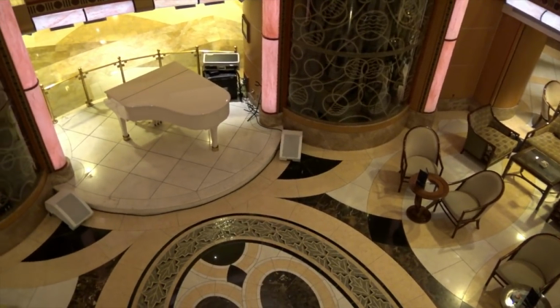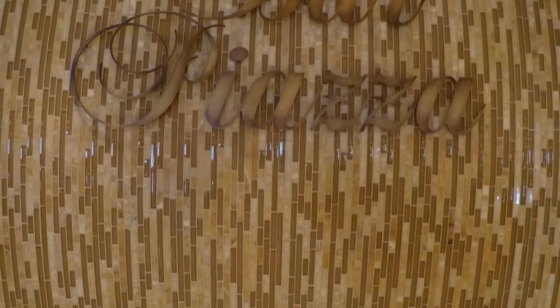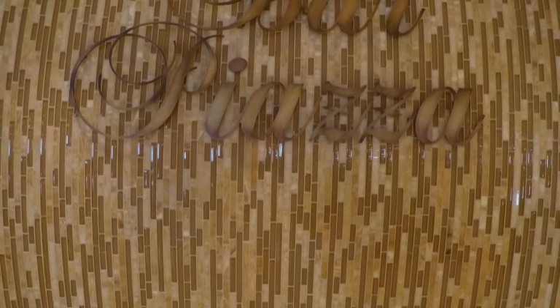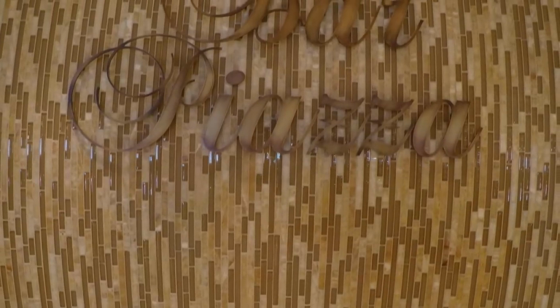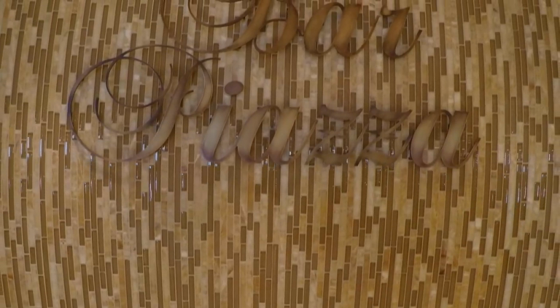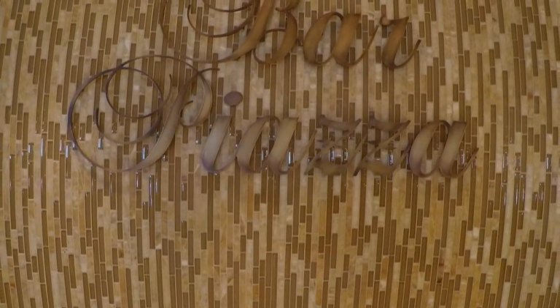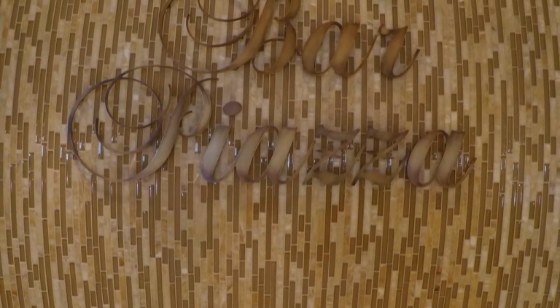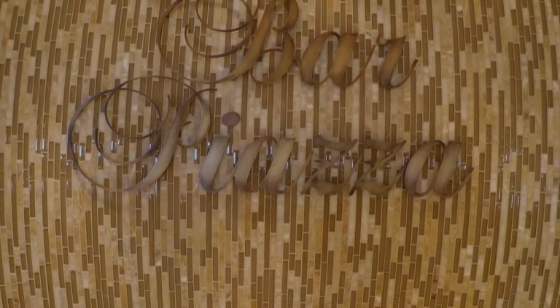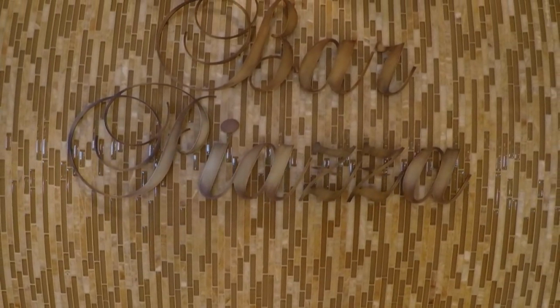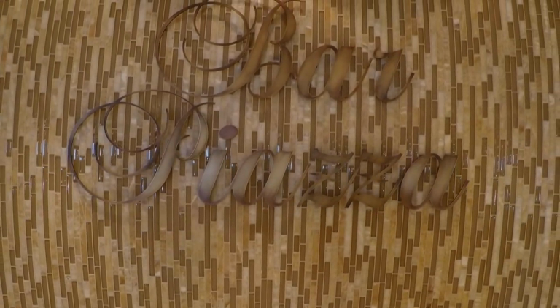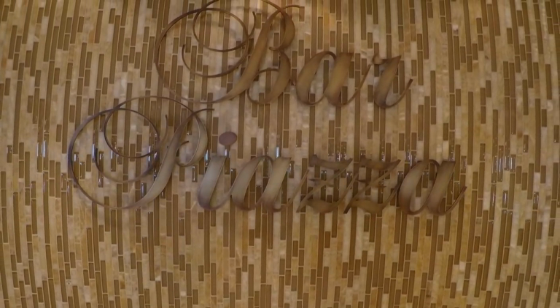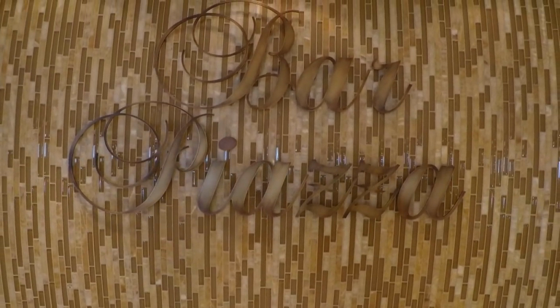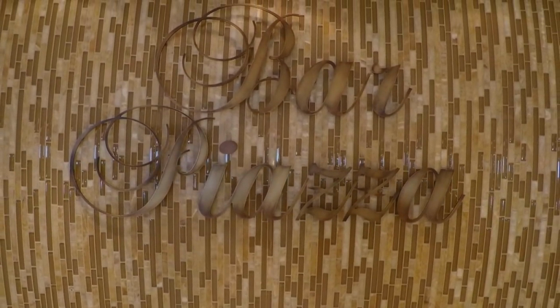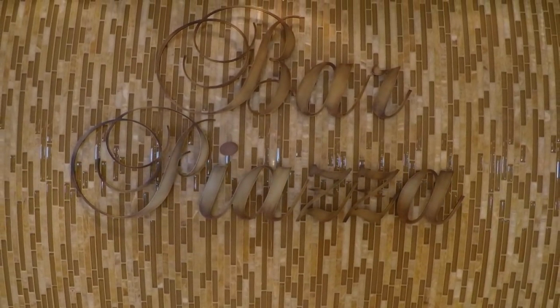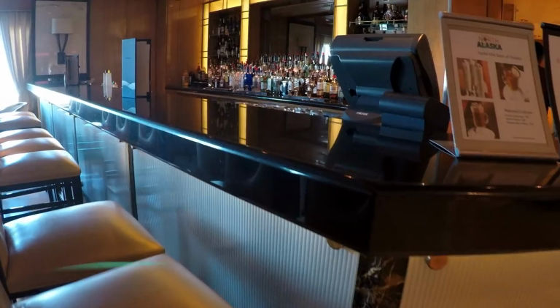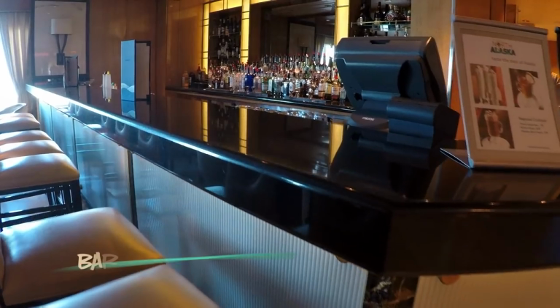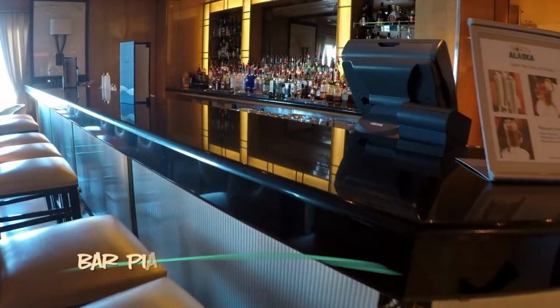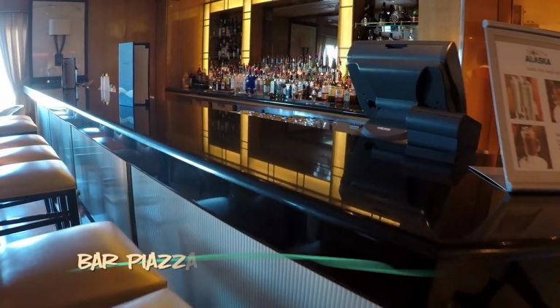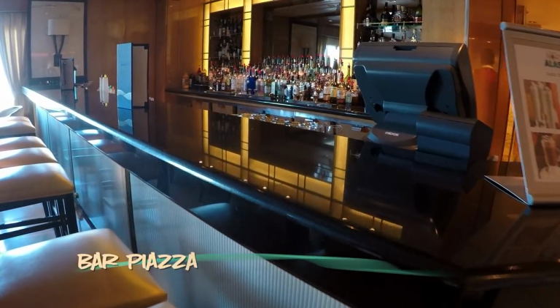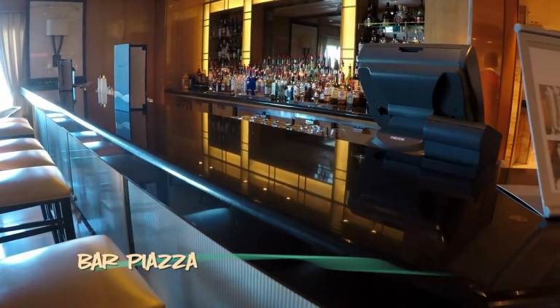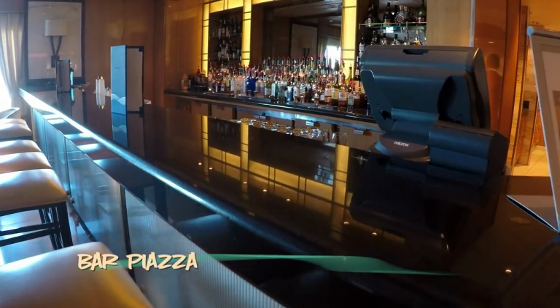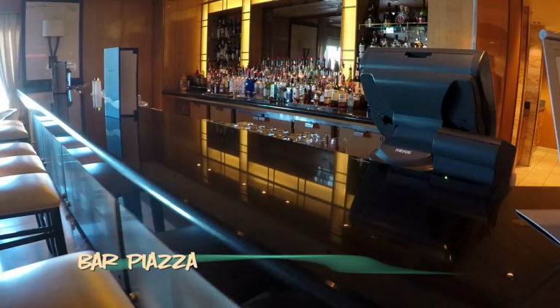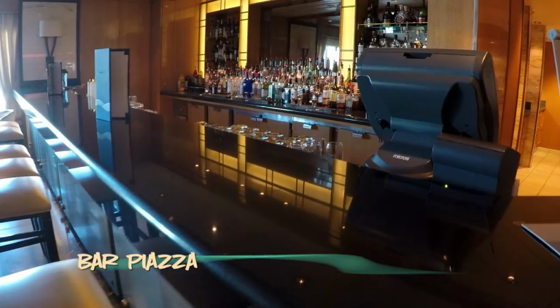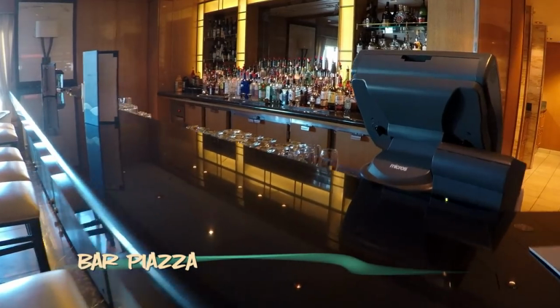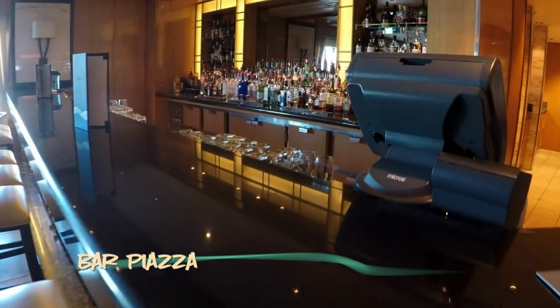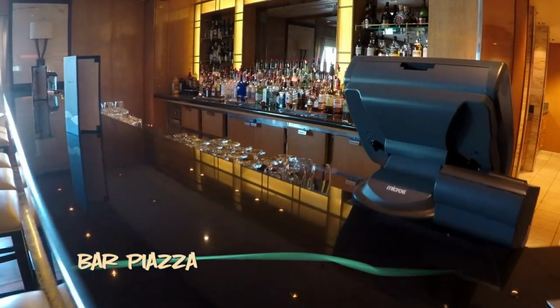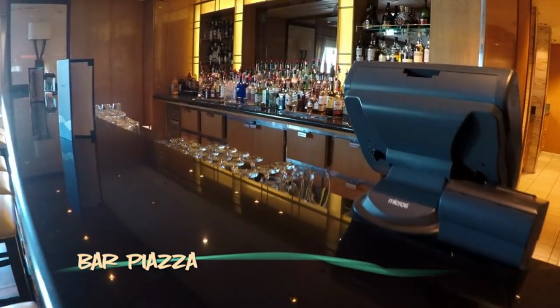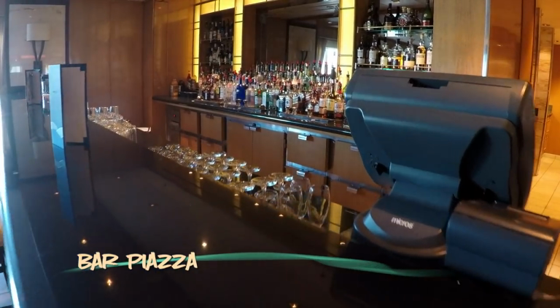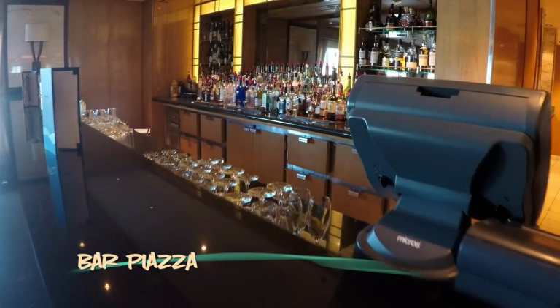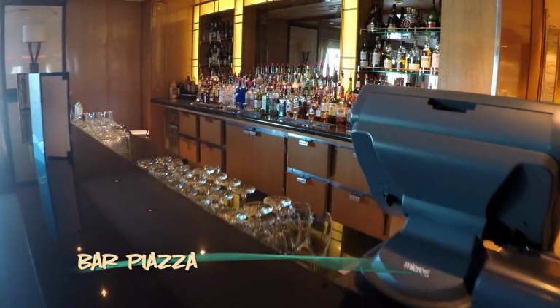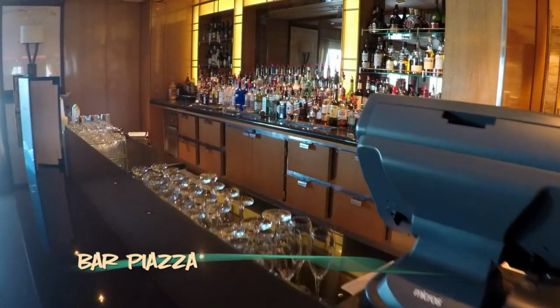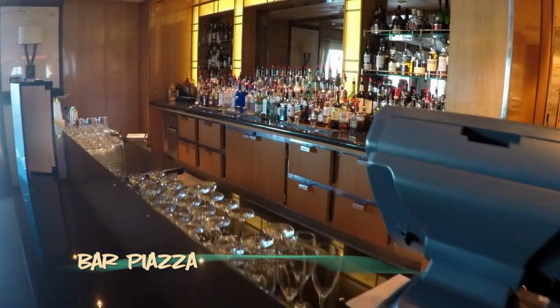The centrally located Bar Piazza always draws a crowd, and offers drinks and ocean views.